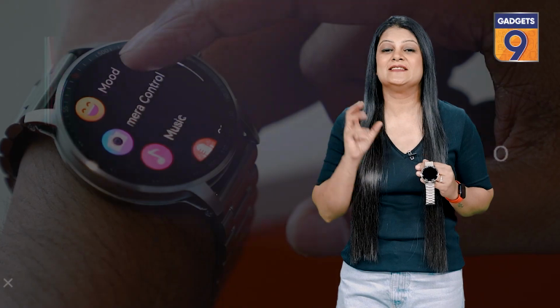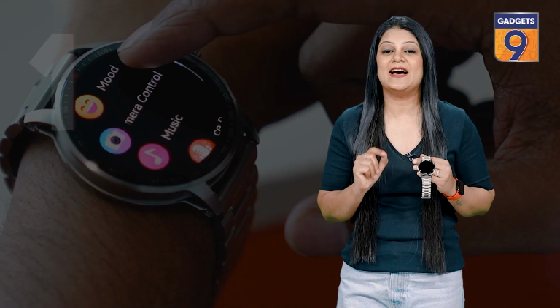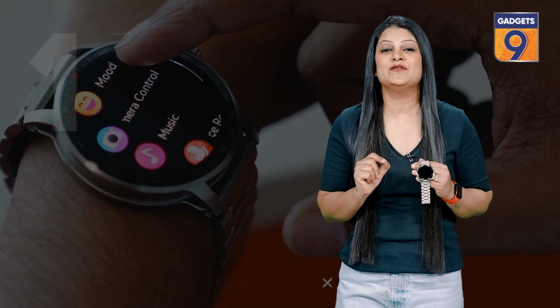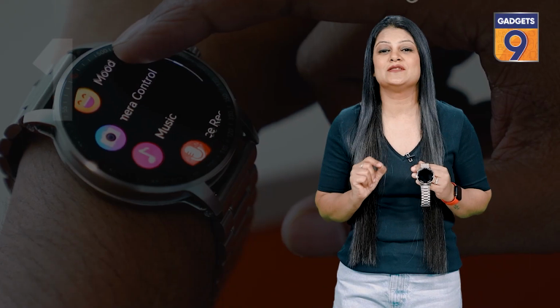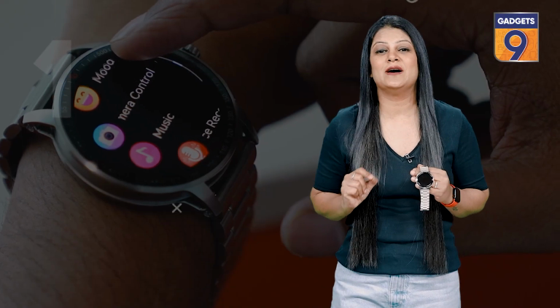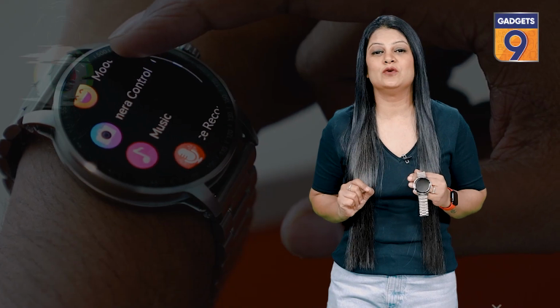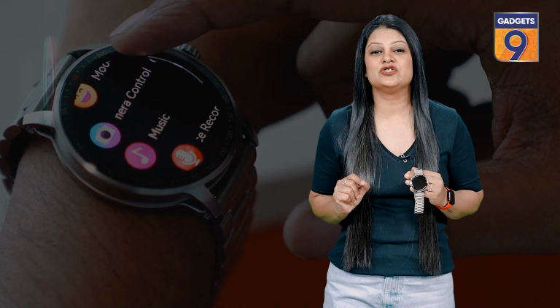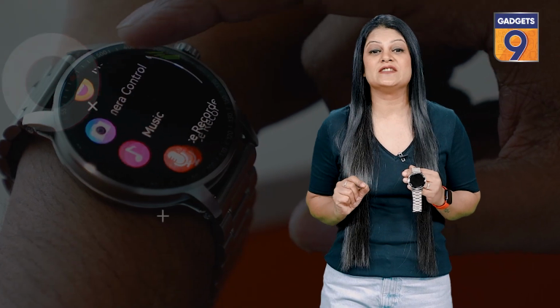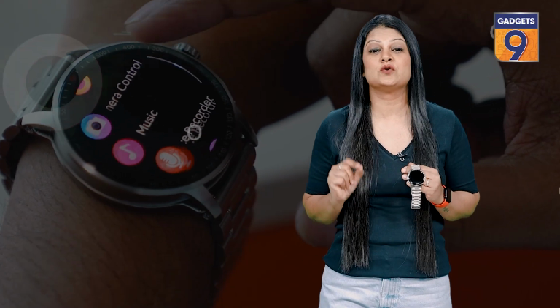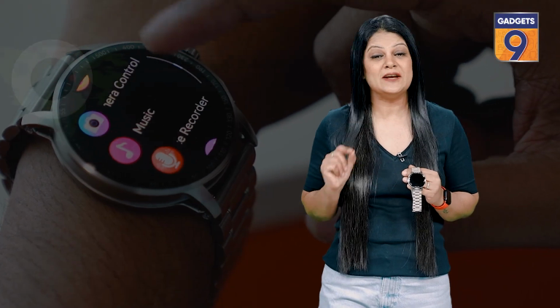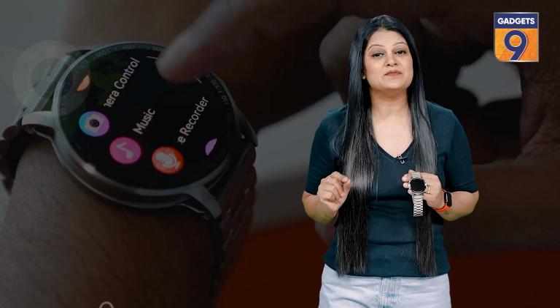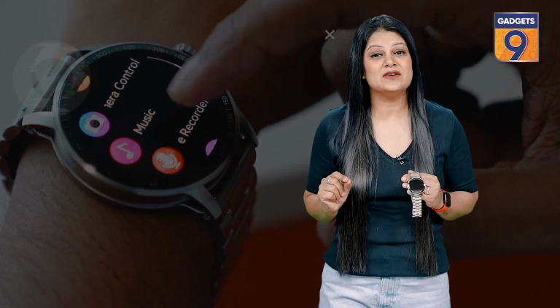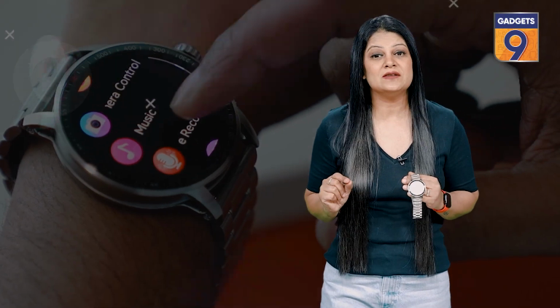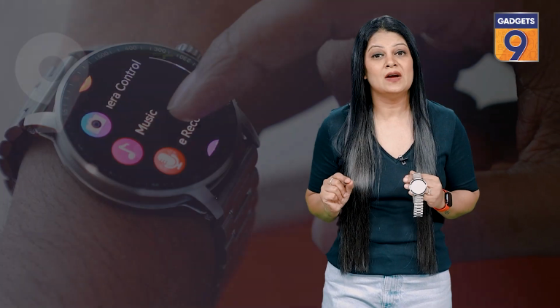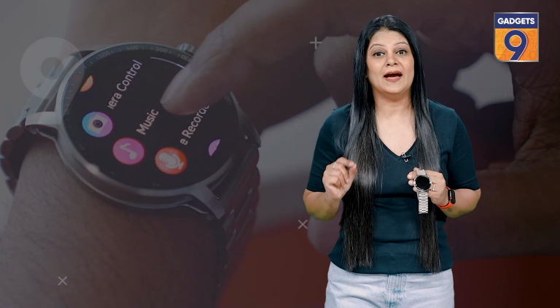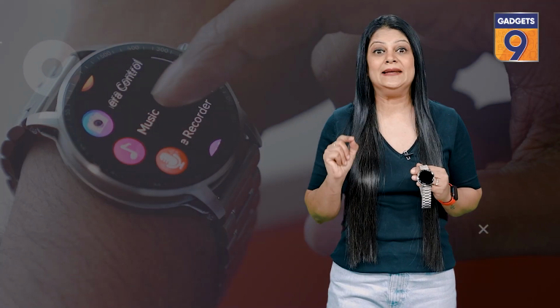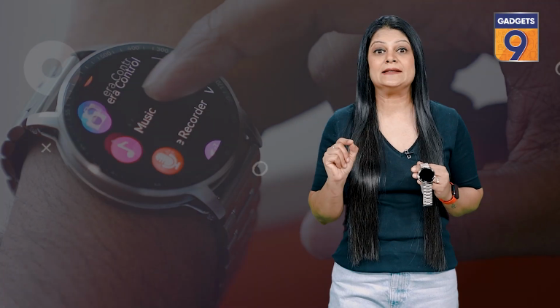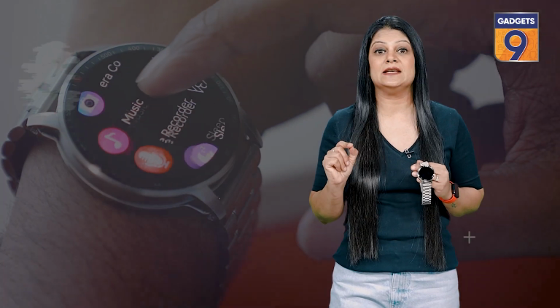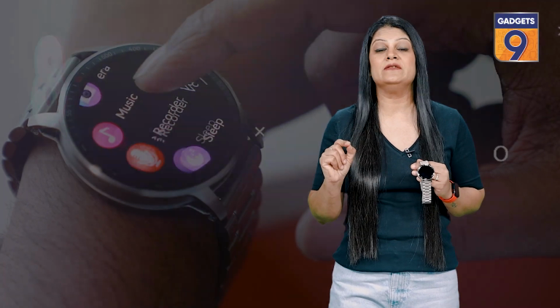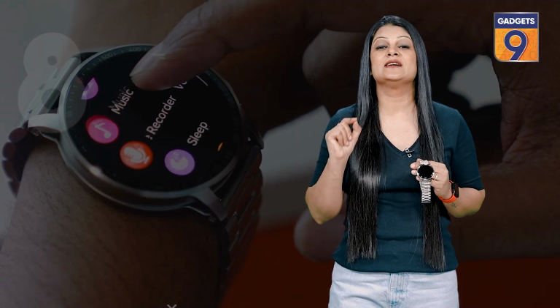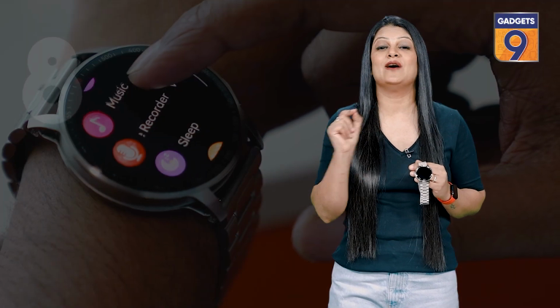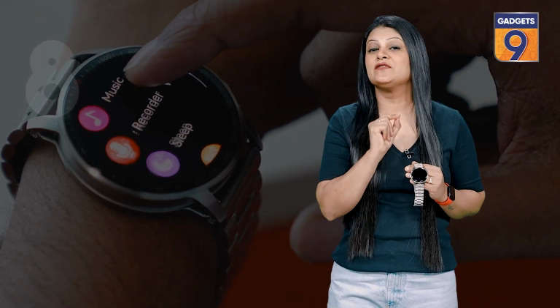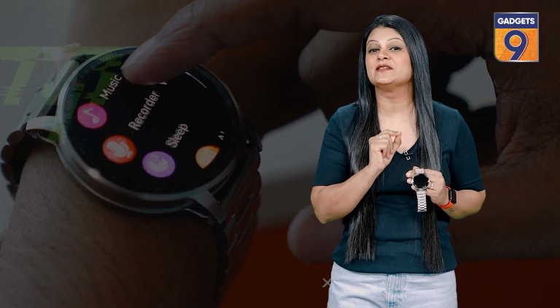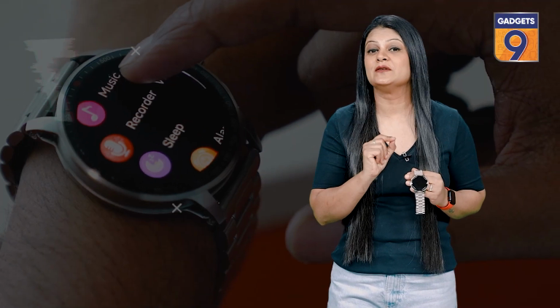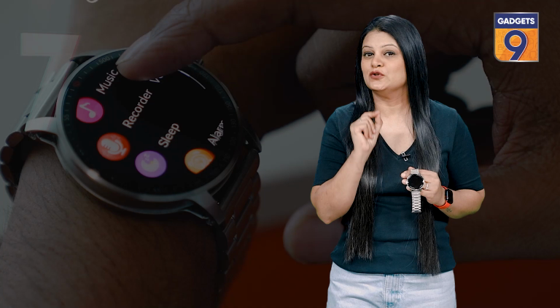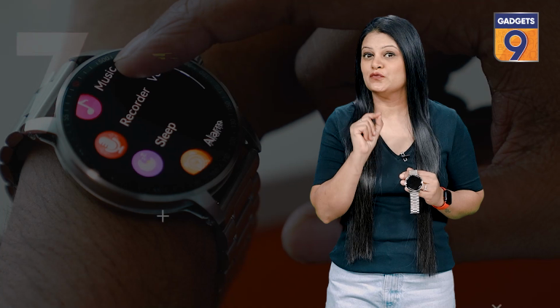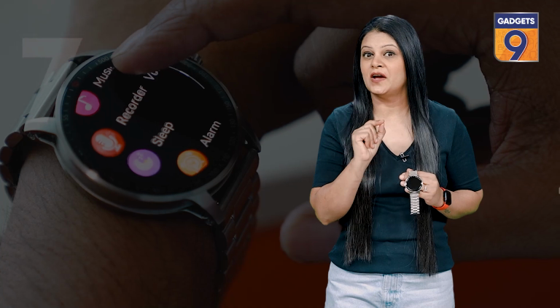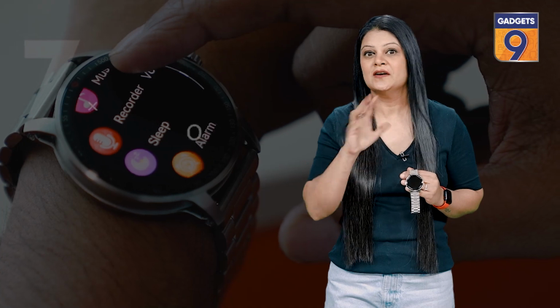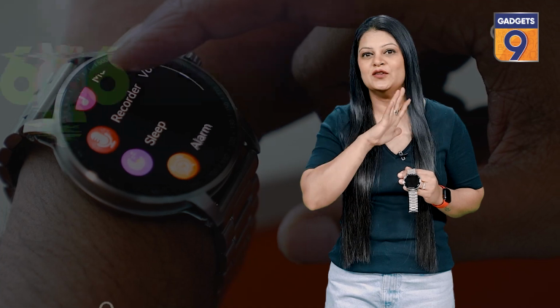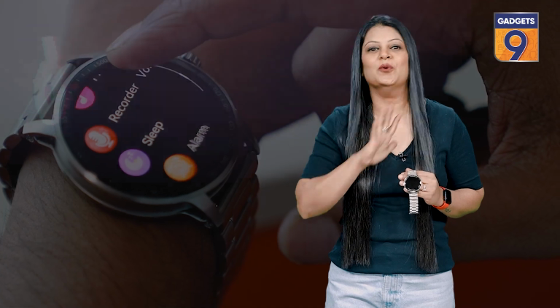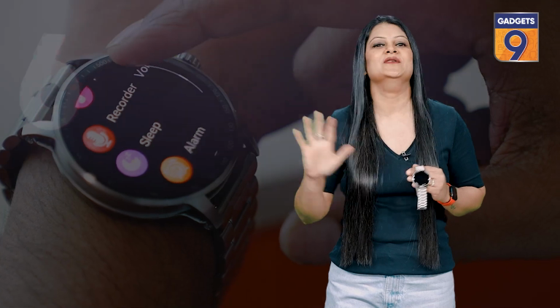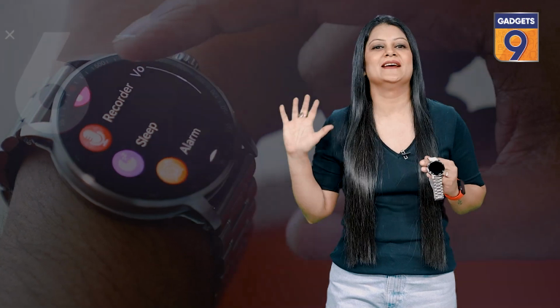Overall, the design of the smartwatch is quite impressive and yes, even comfortable to wear the whole day.